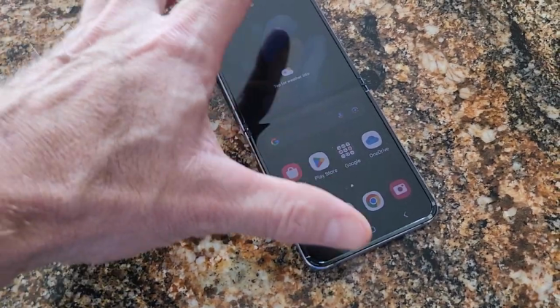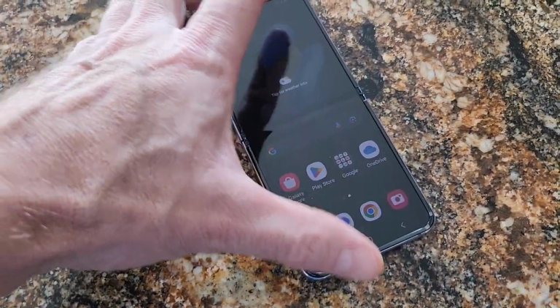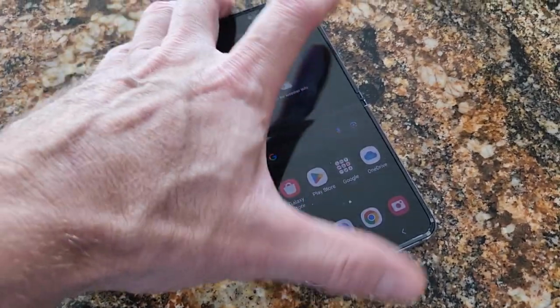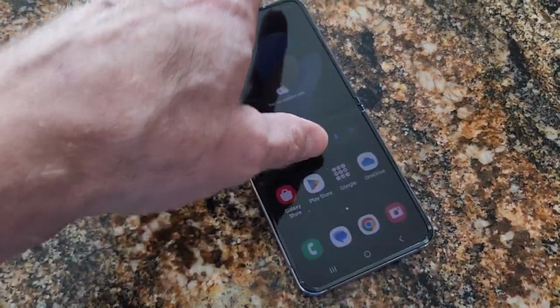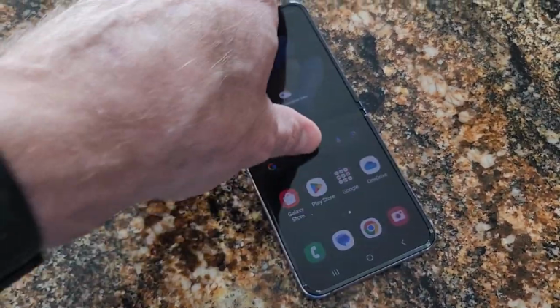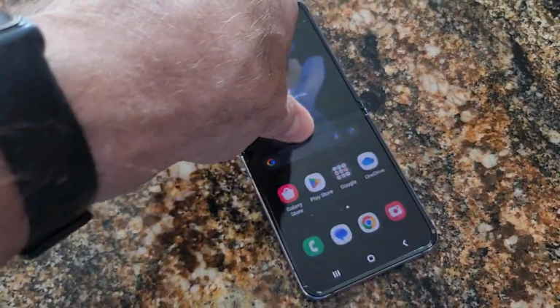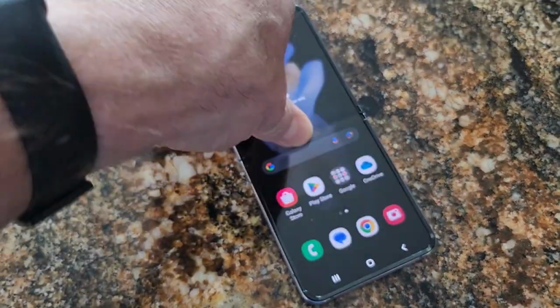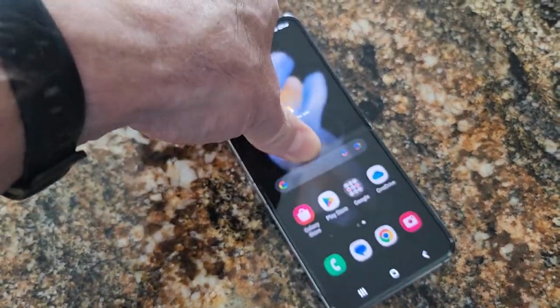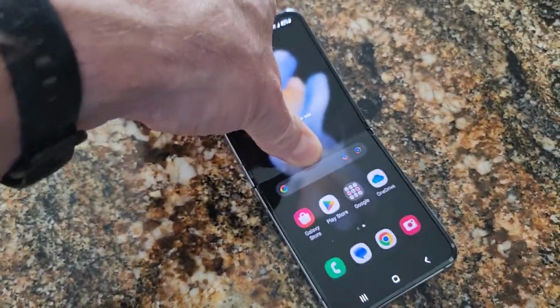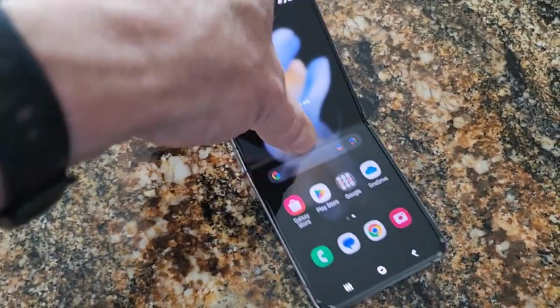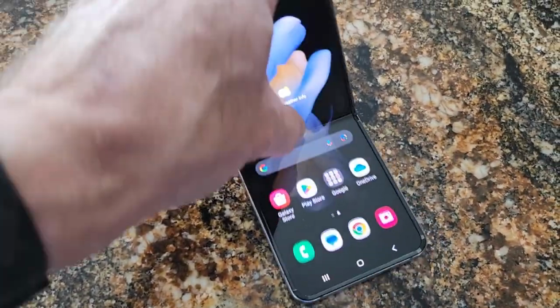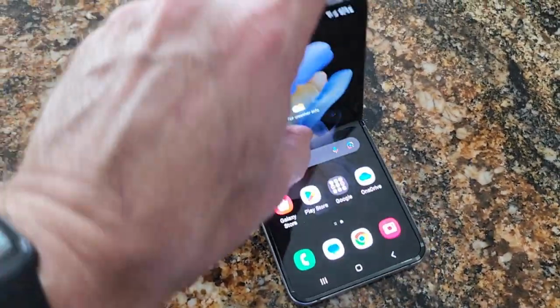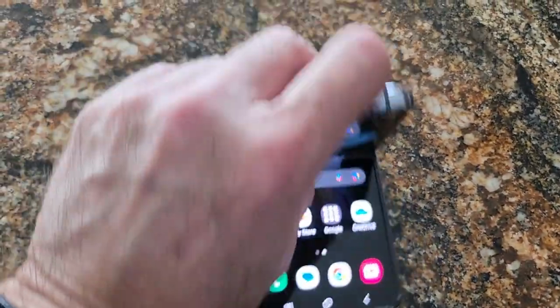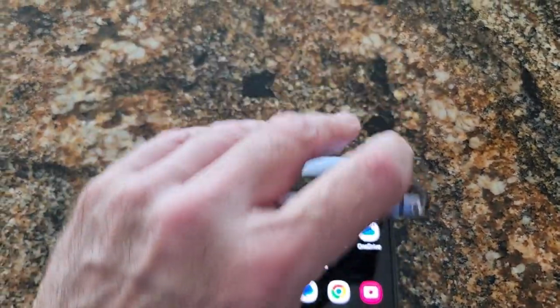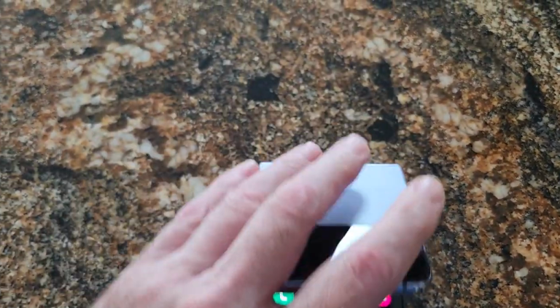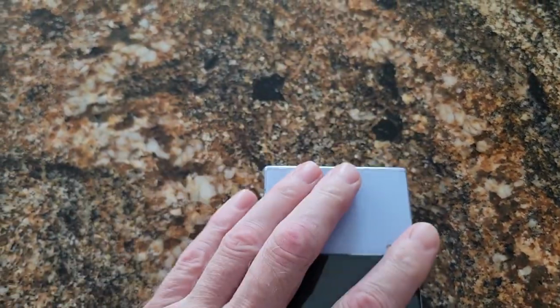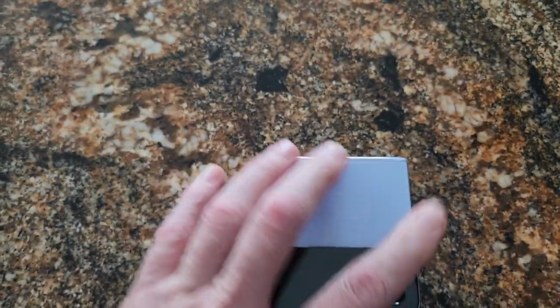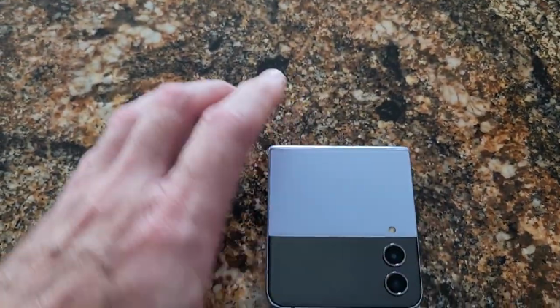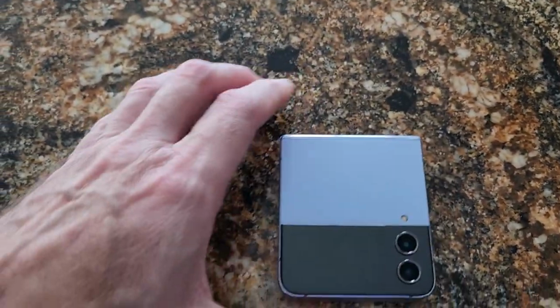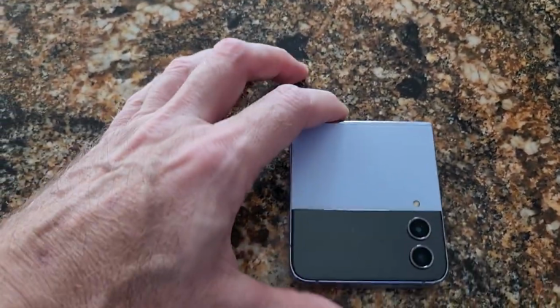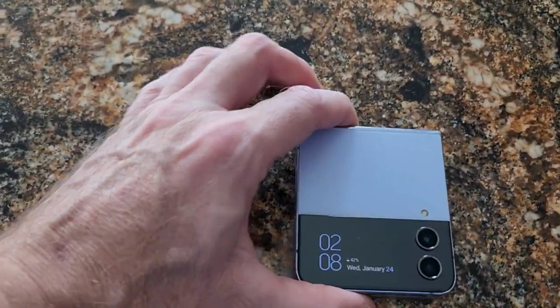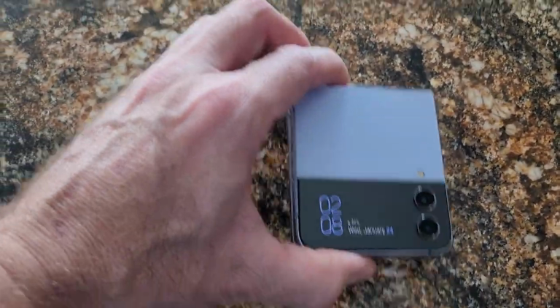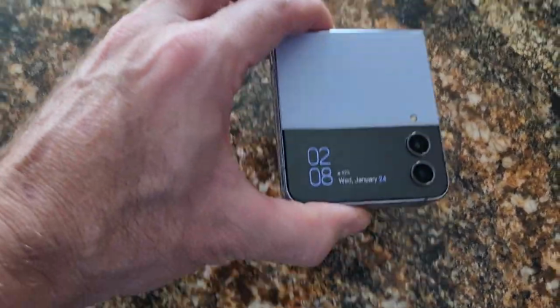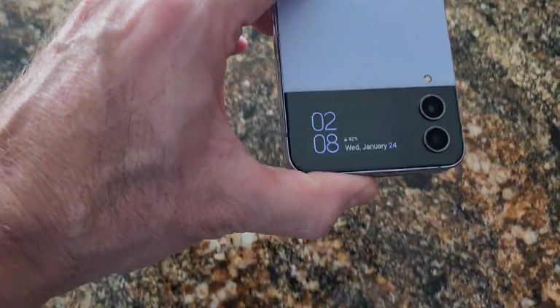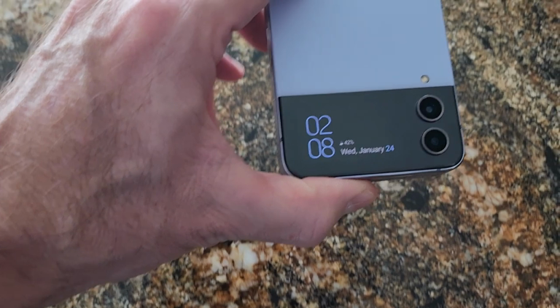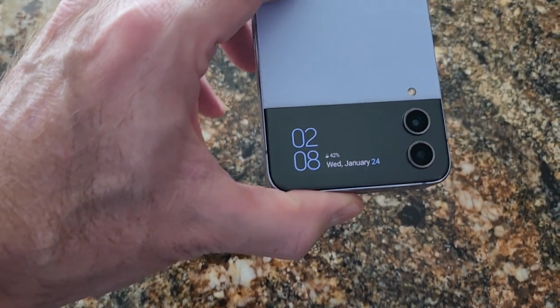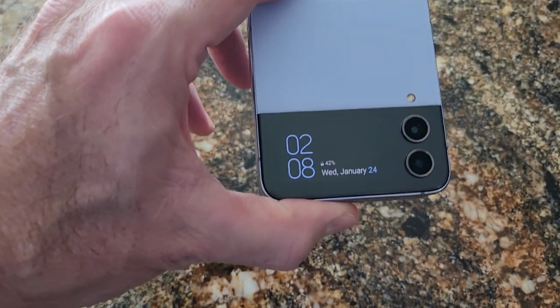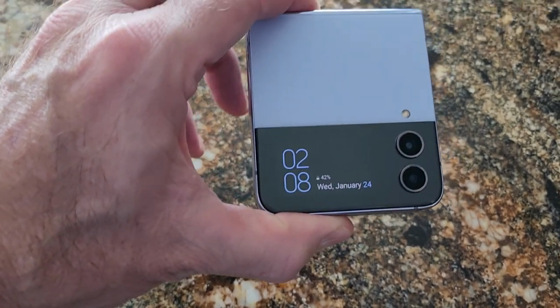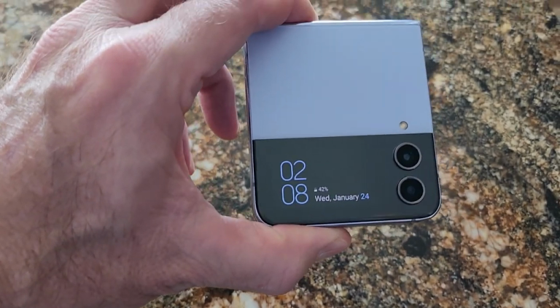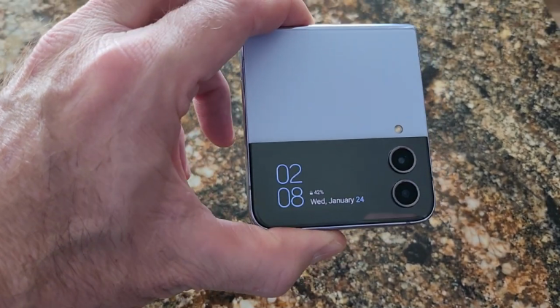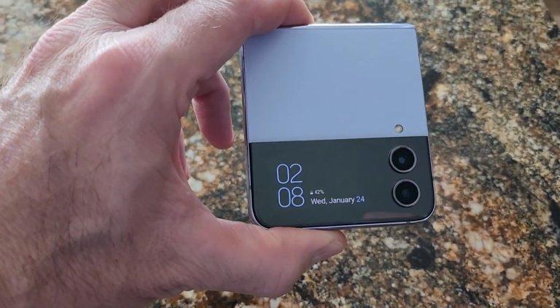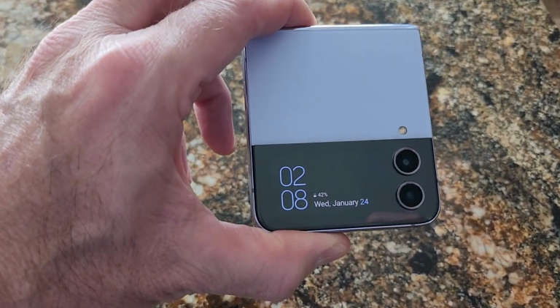Hey guys, this is Mike, just here doing a brief review on the Samsung Galaxy Flip 4.